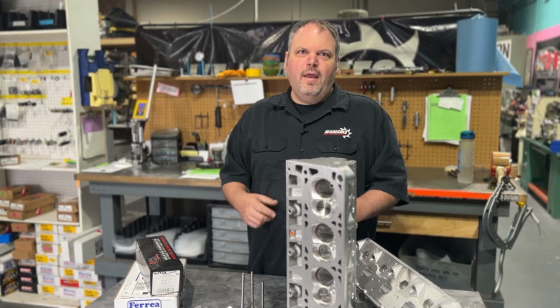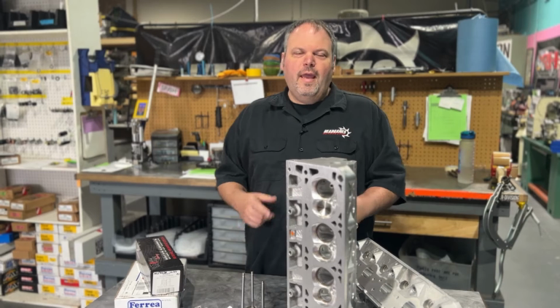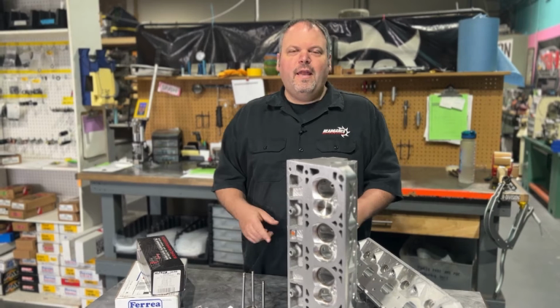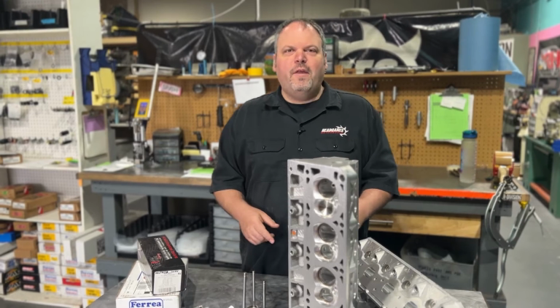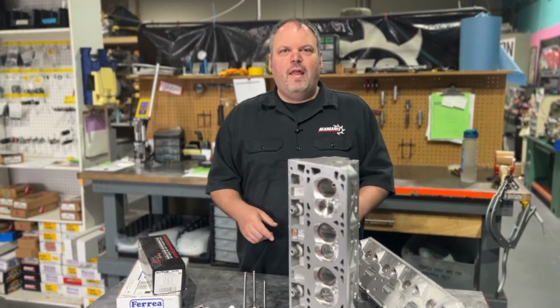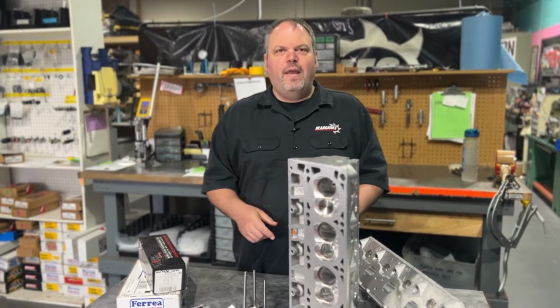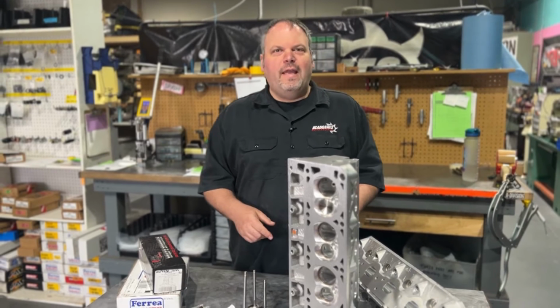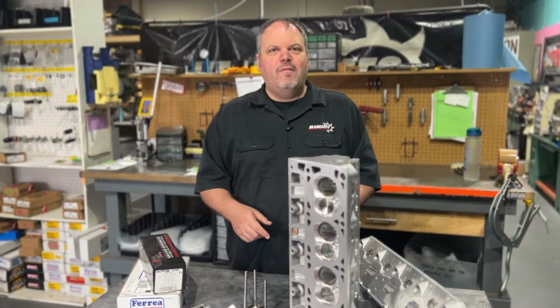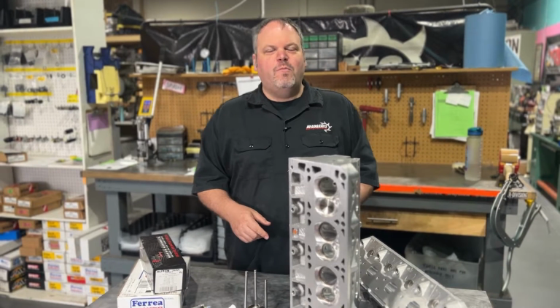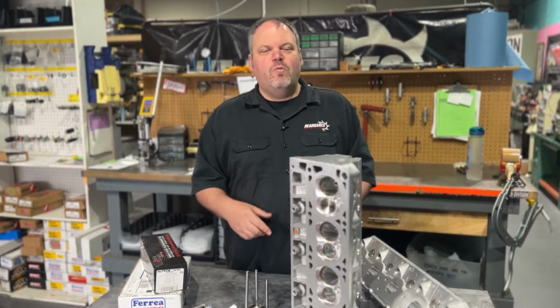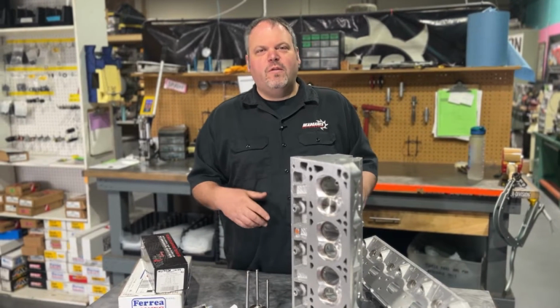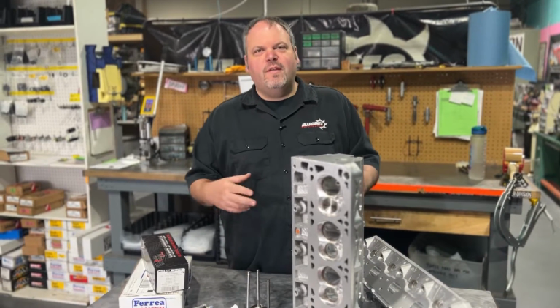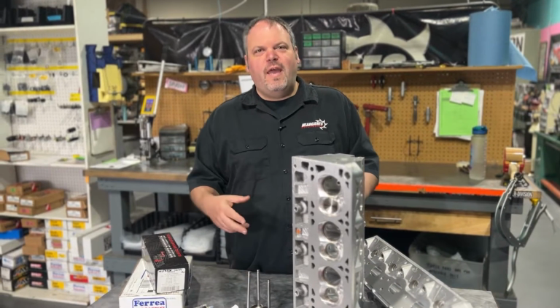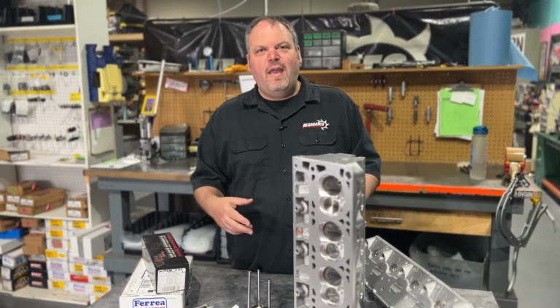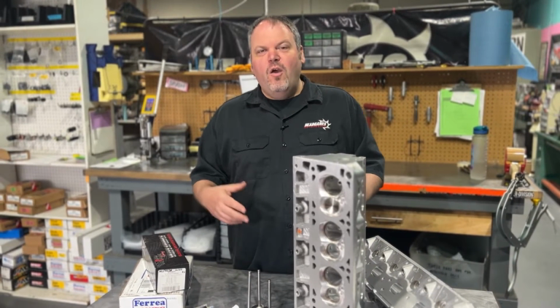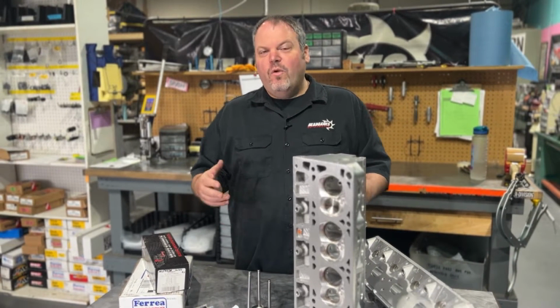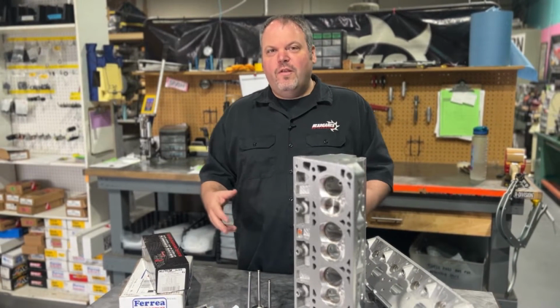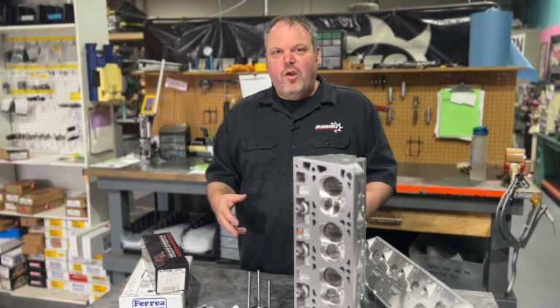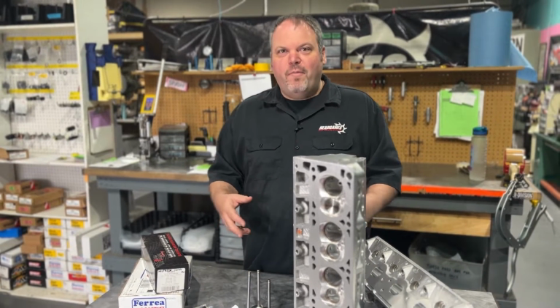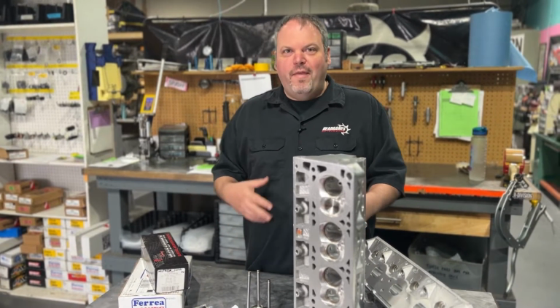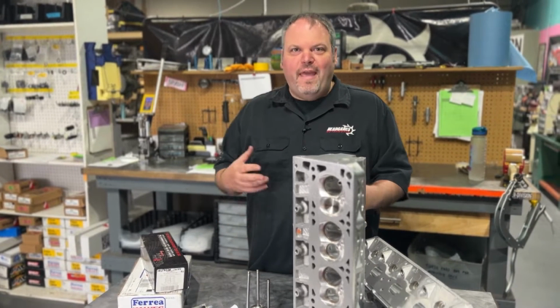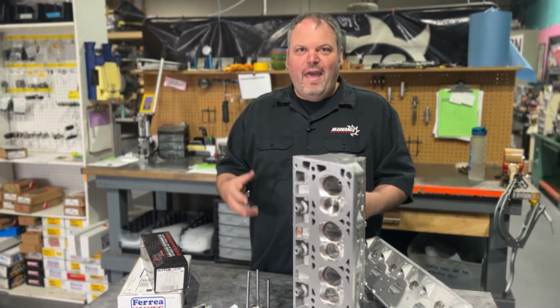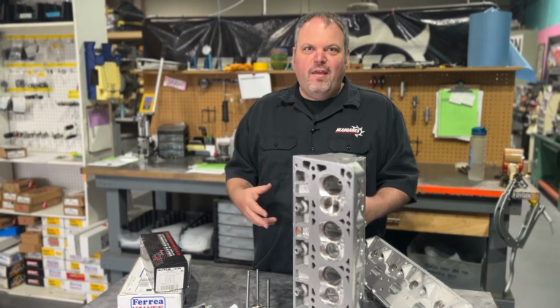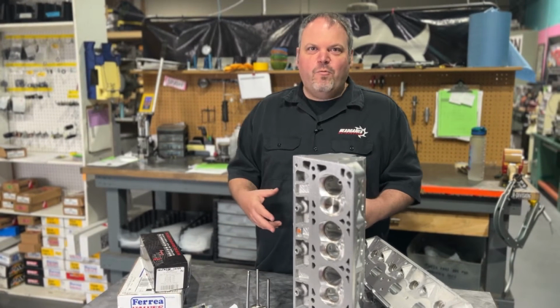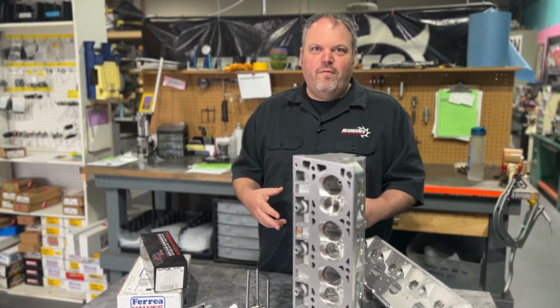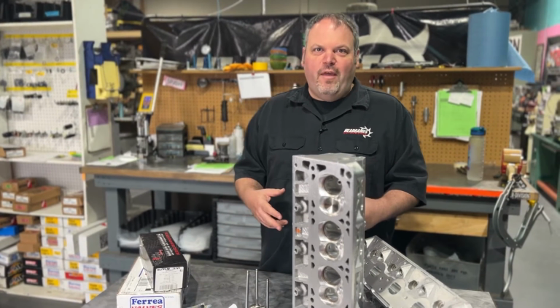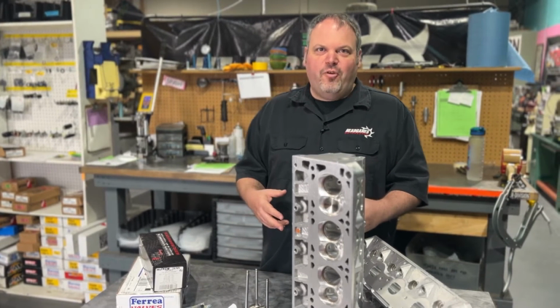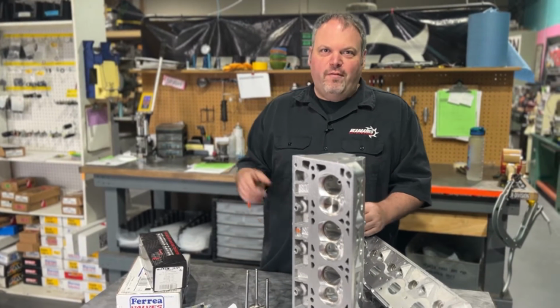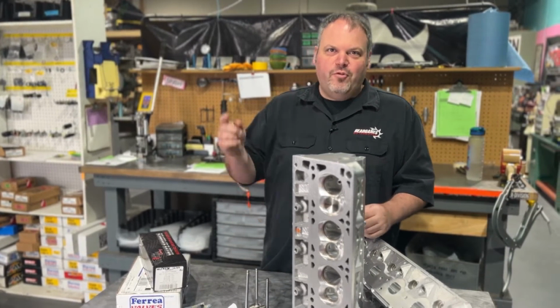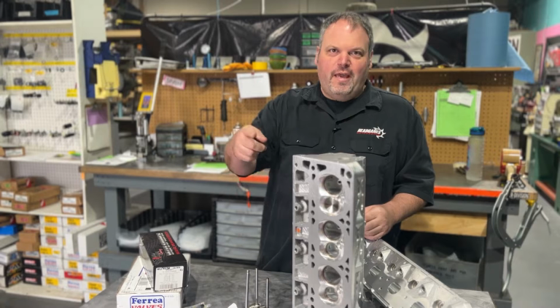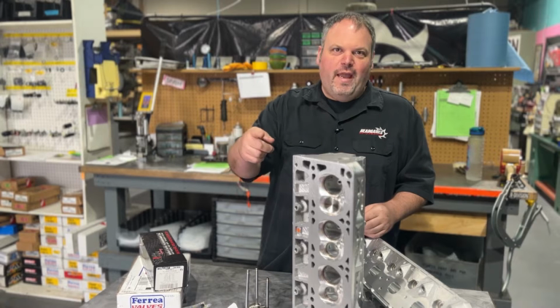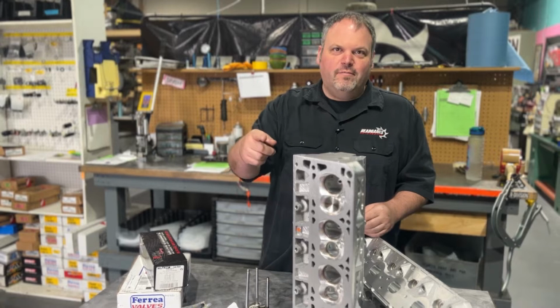Dave LaCali with HeadGames Motorworks. Today we're going to talk about the LS1 valvetrain. Check it out.